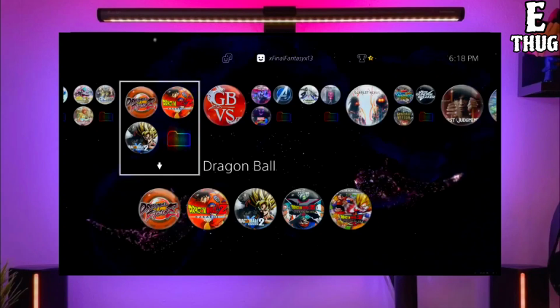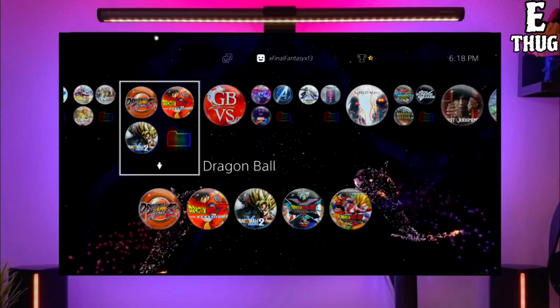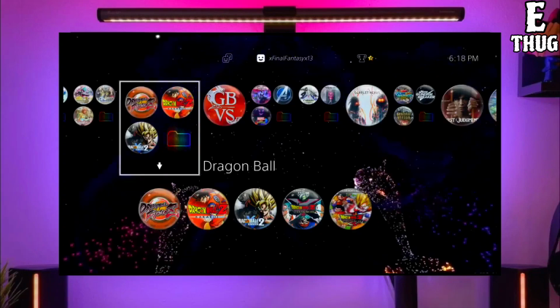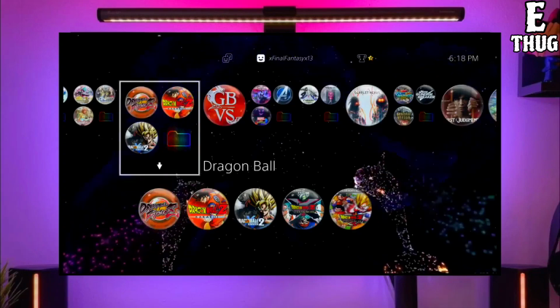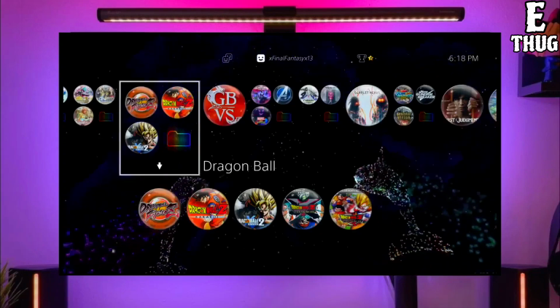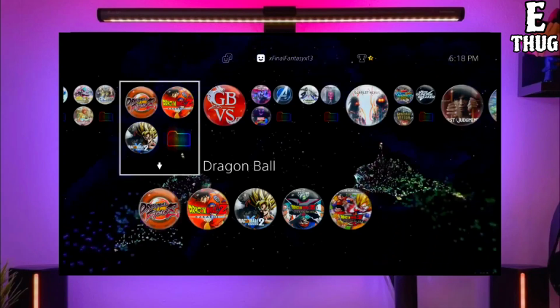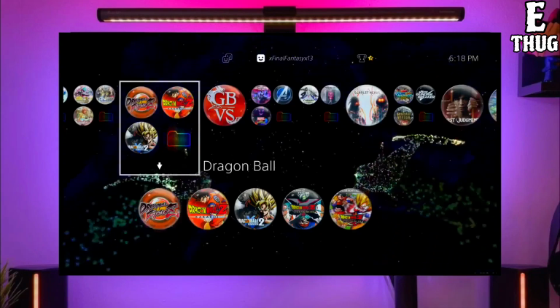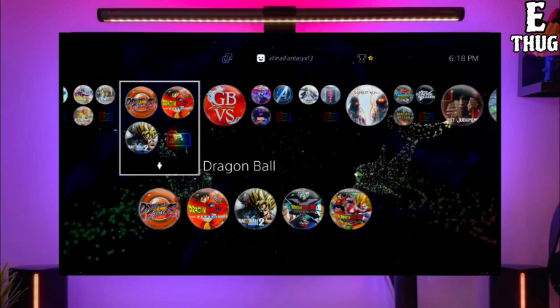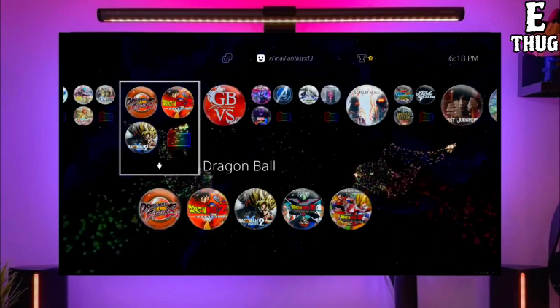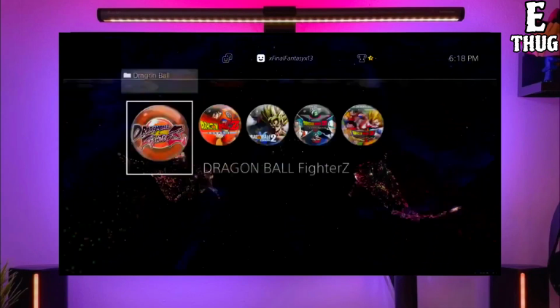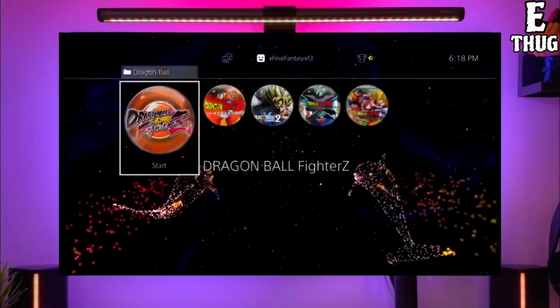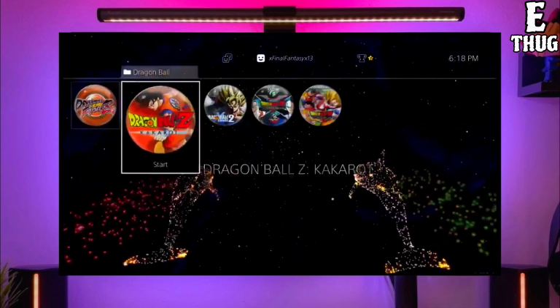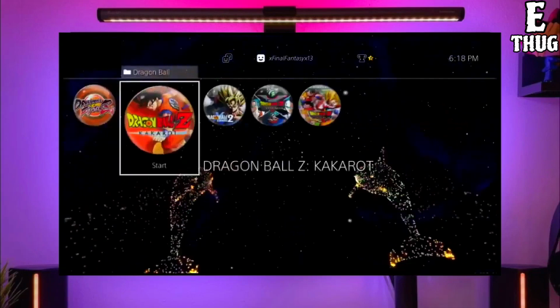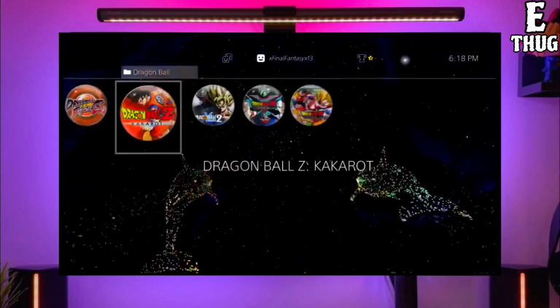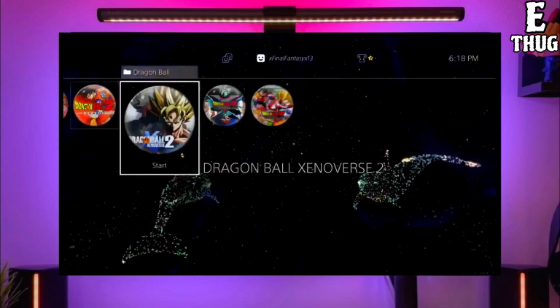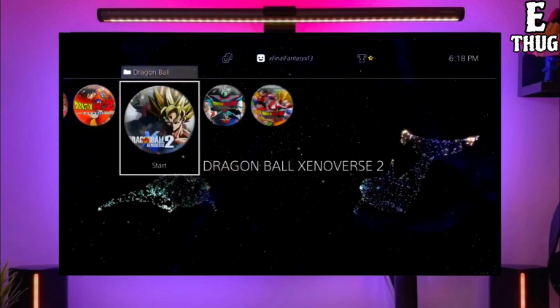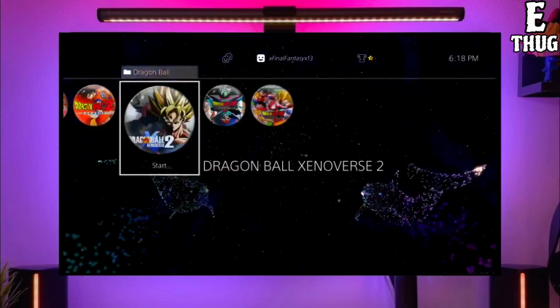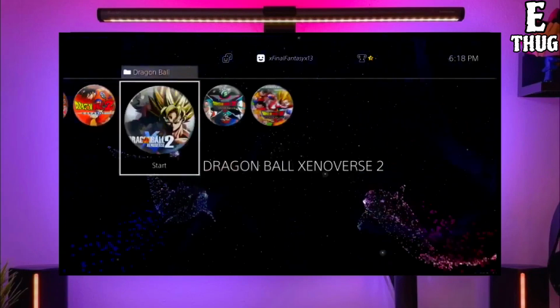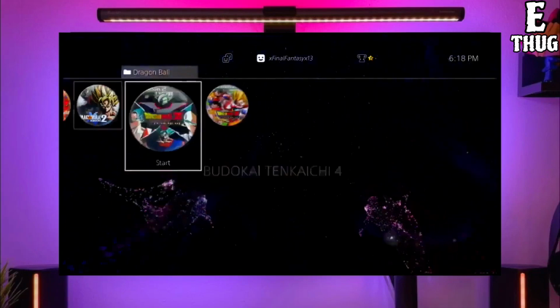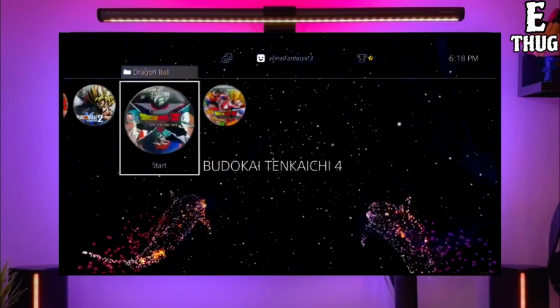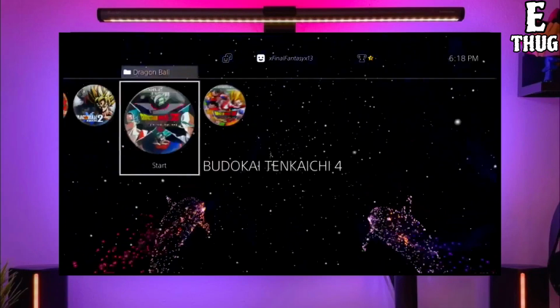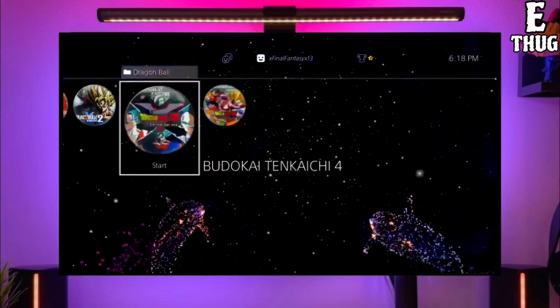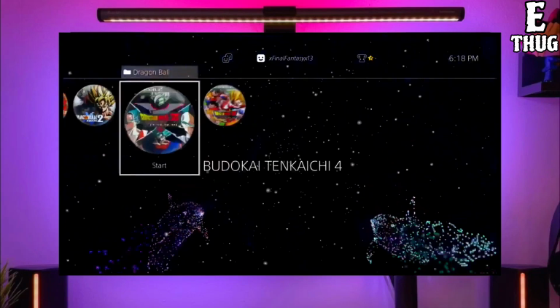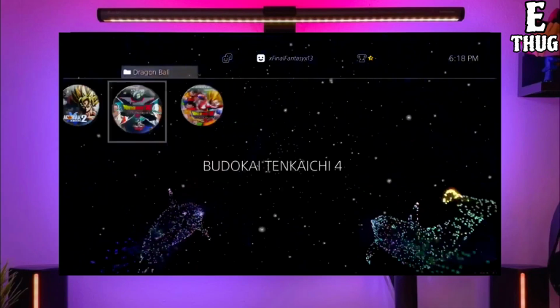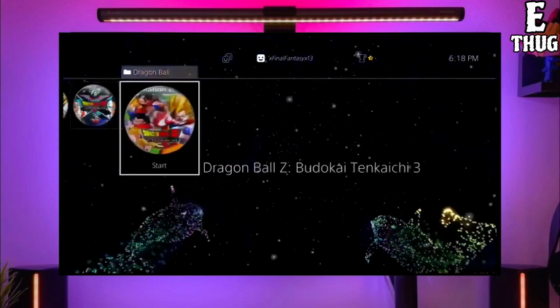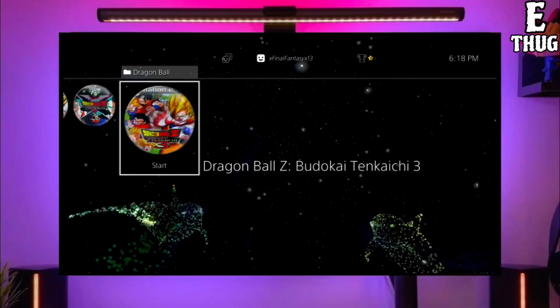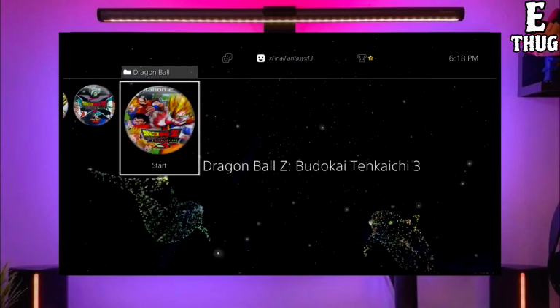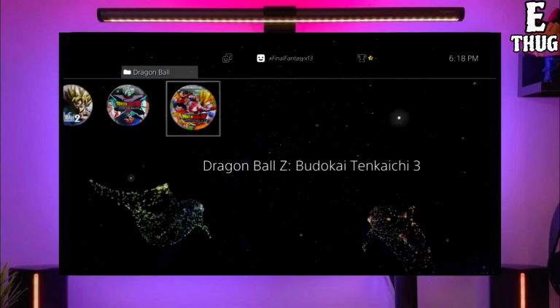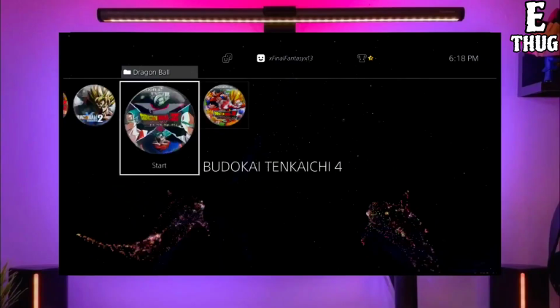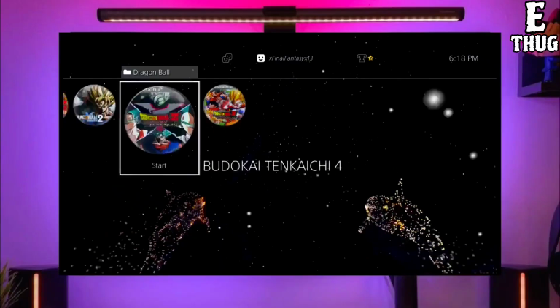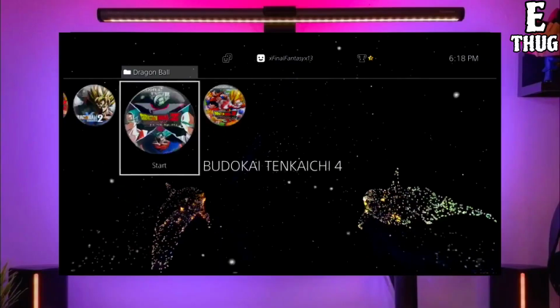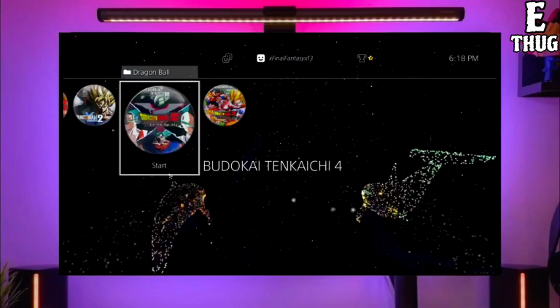Hey guys, this is Adler, and today I am going to show you how you can jailbreak your PS4 with any PS4 firmware.